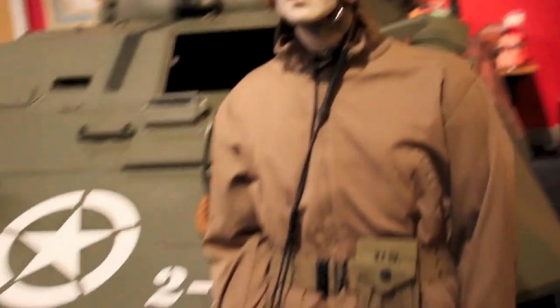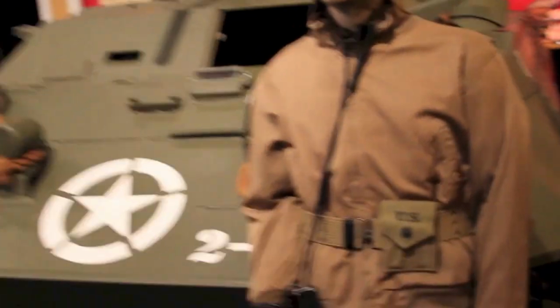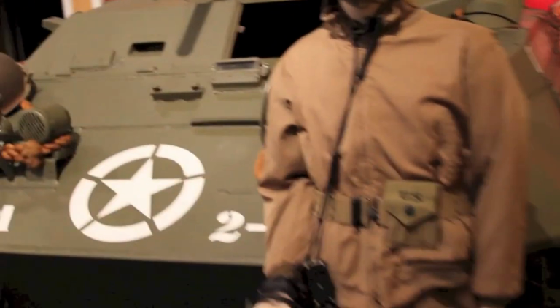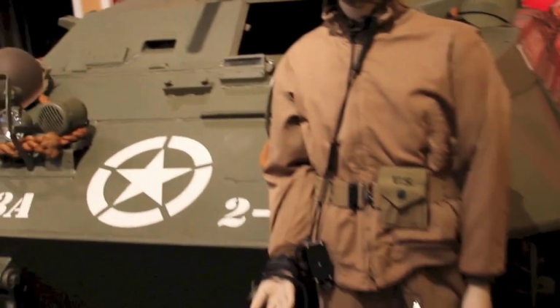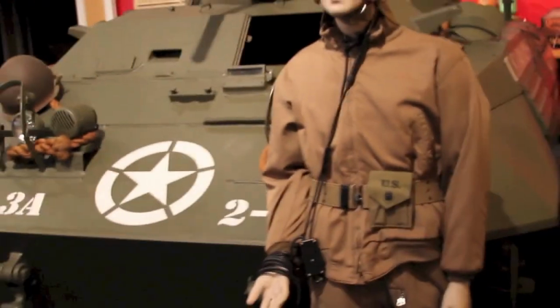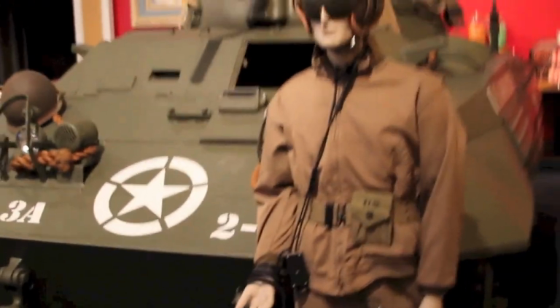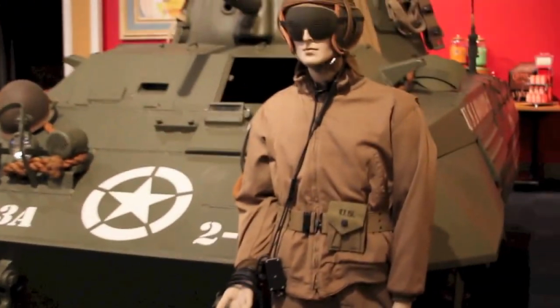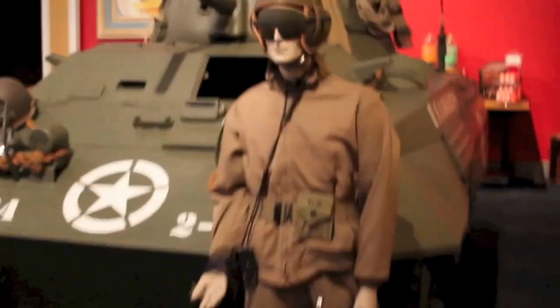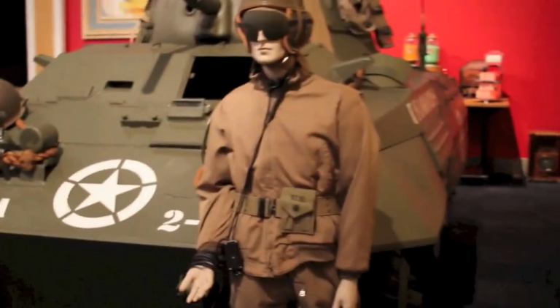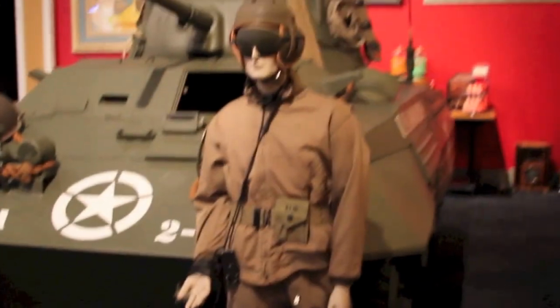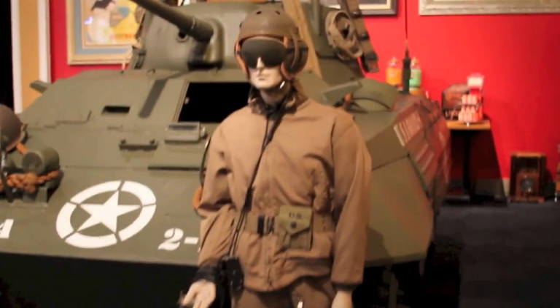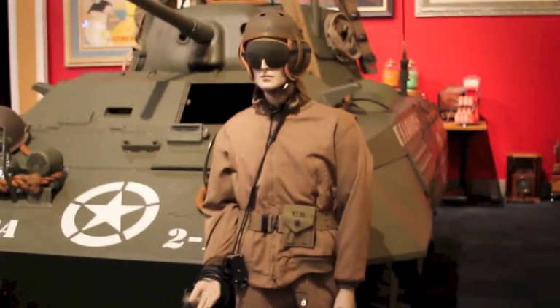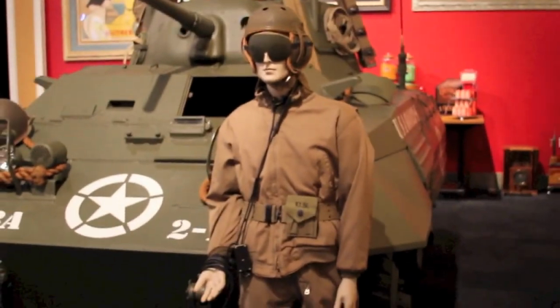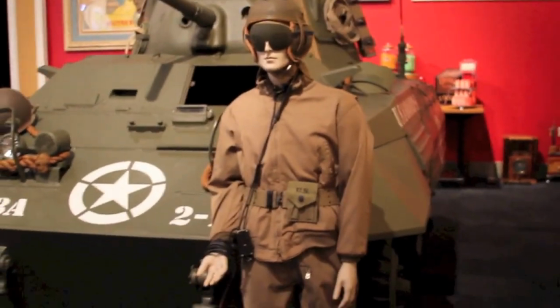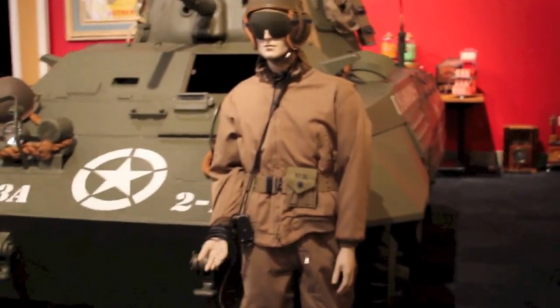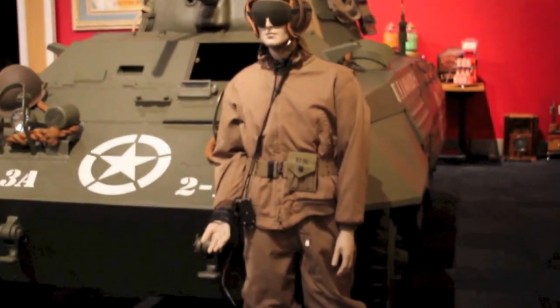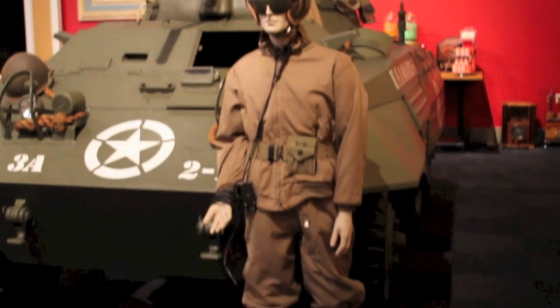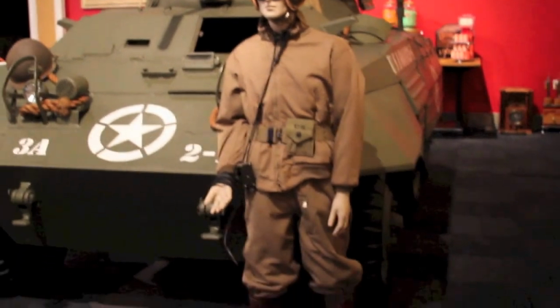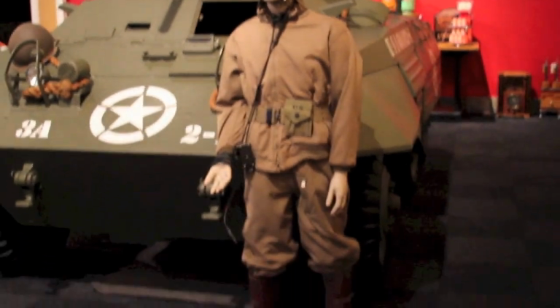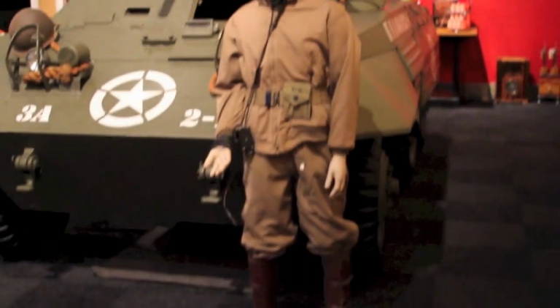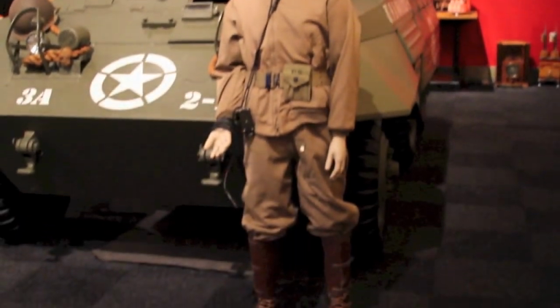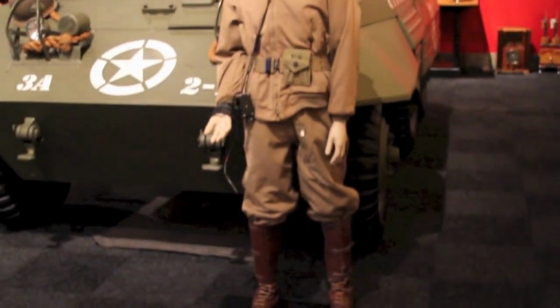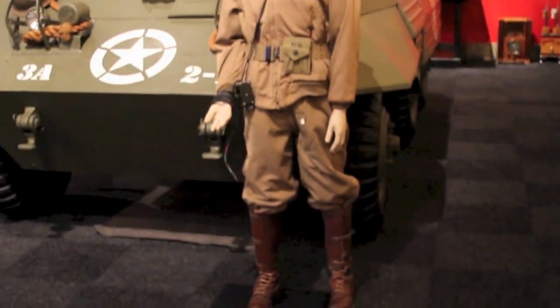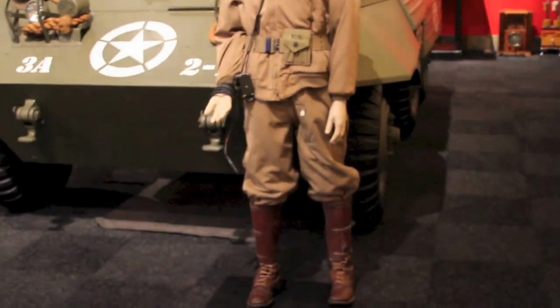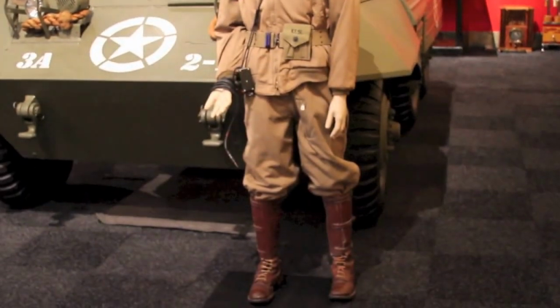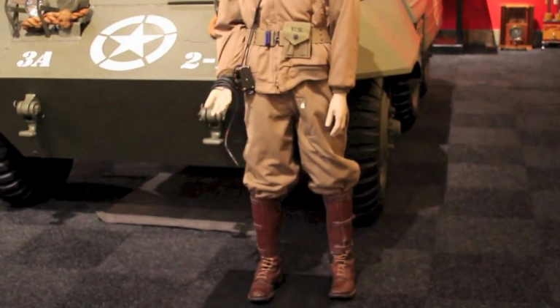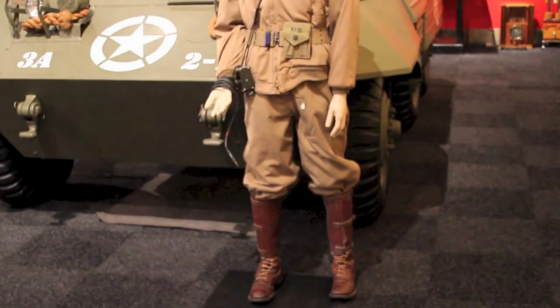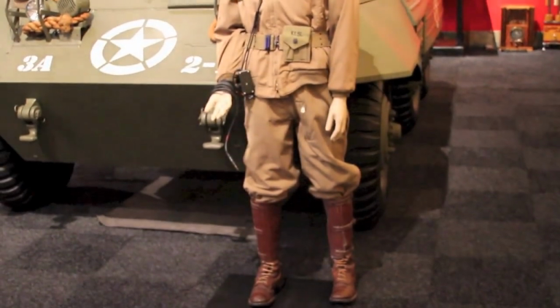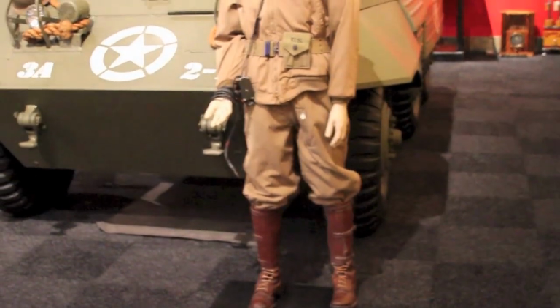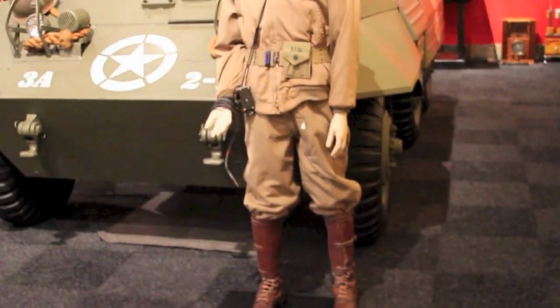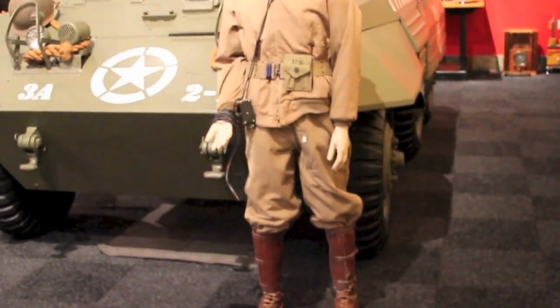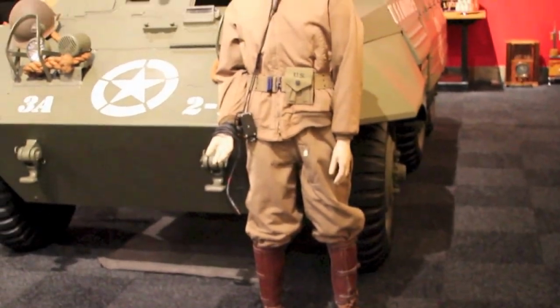In front, we have a display of what a U.S. tanker would have looked like during the war.